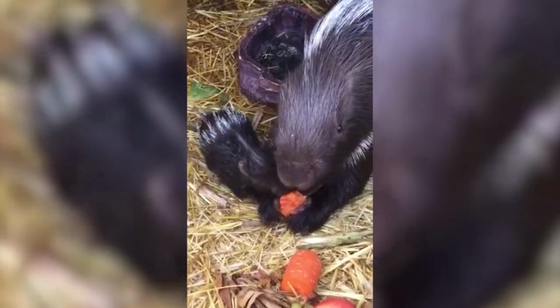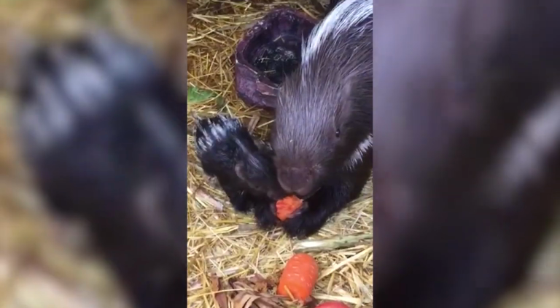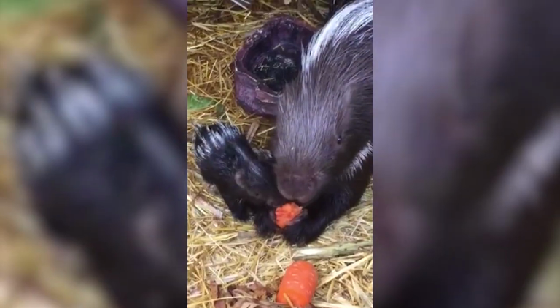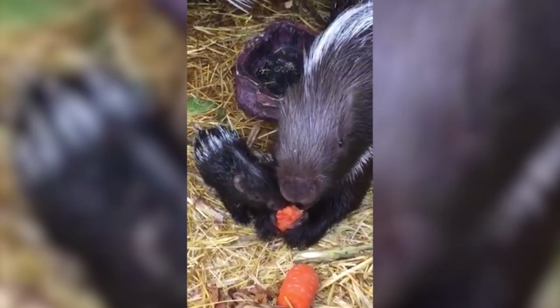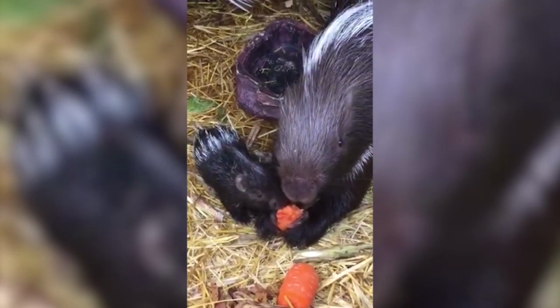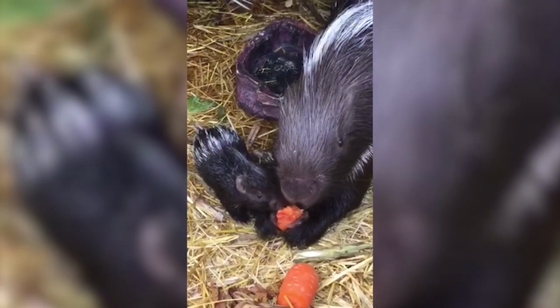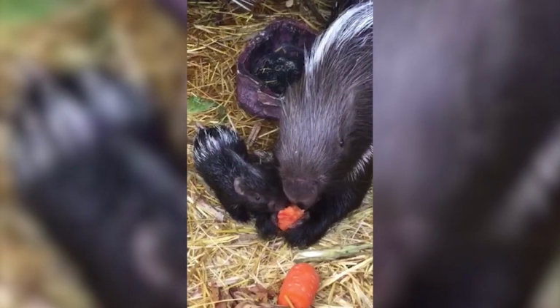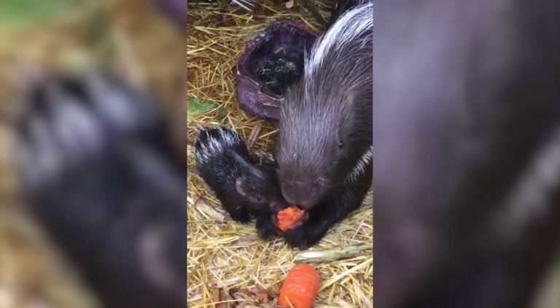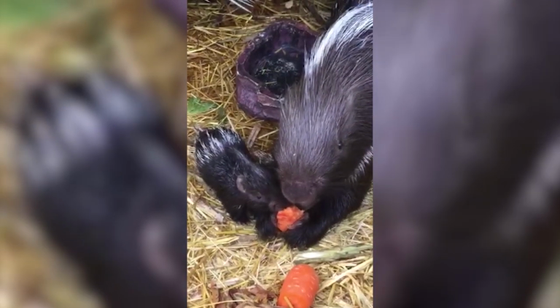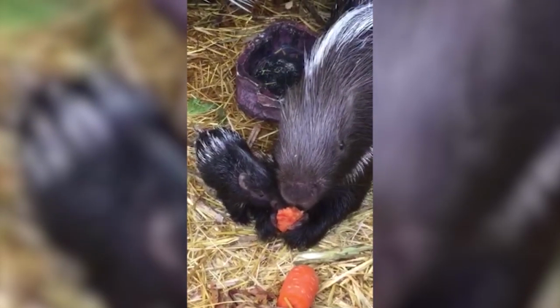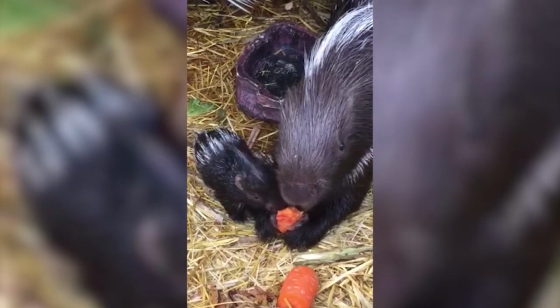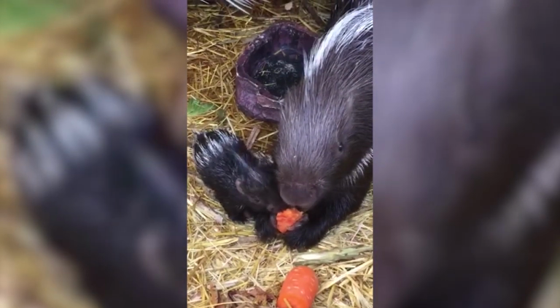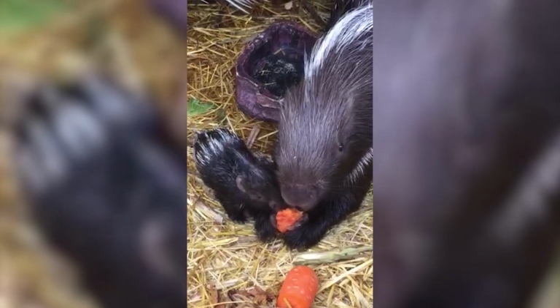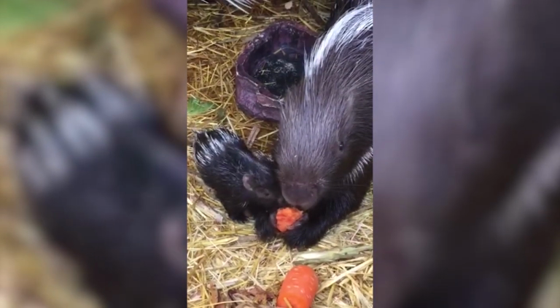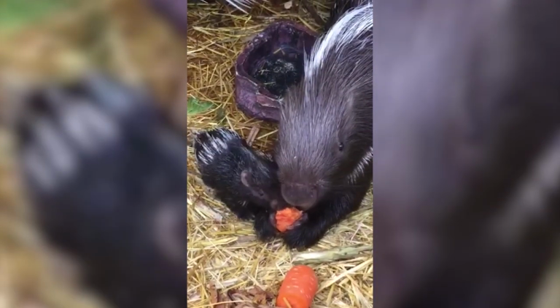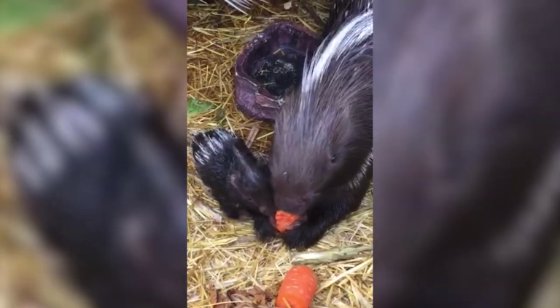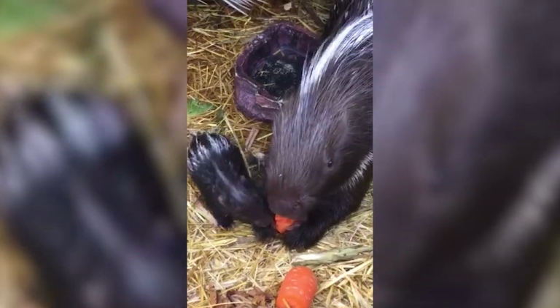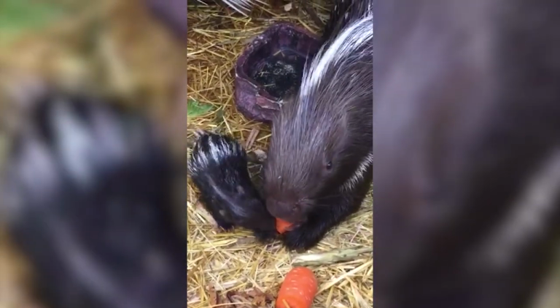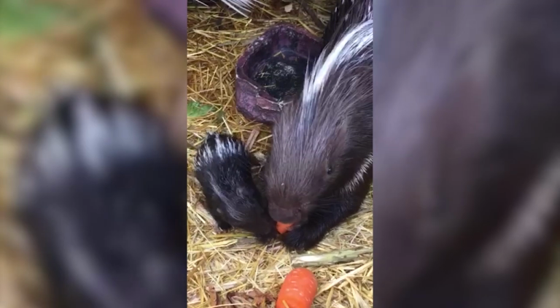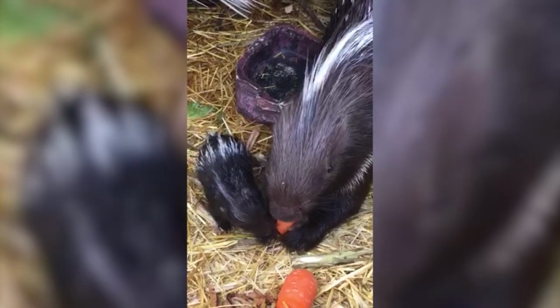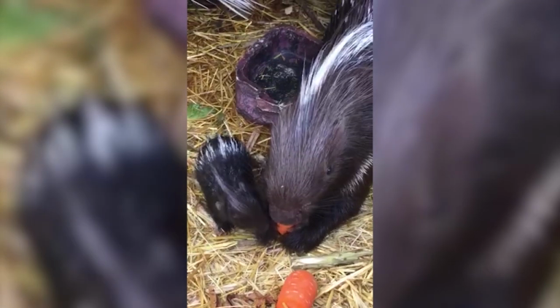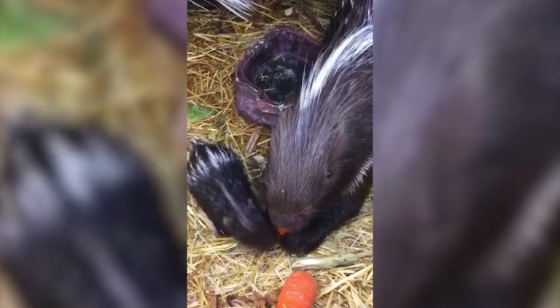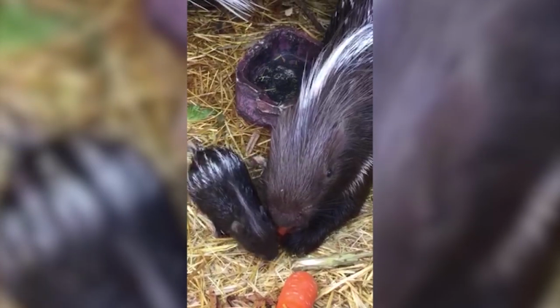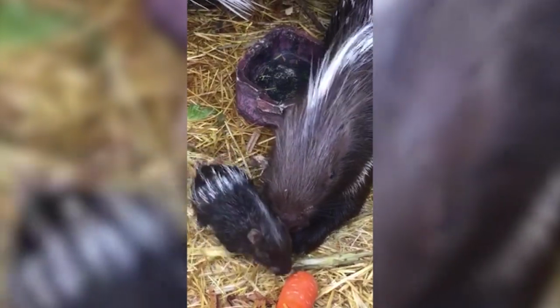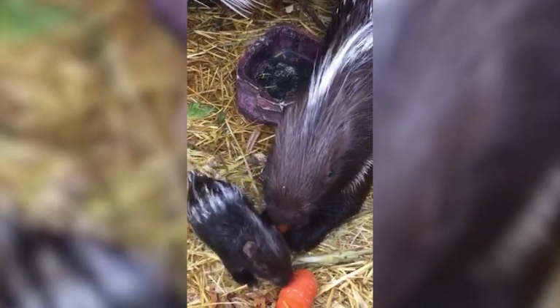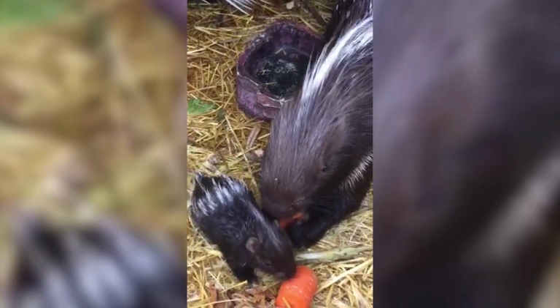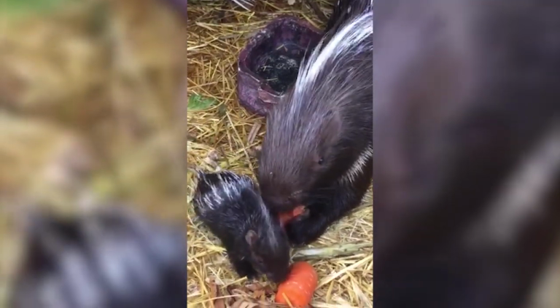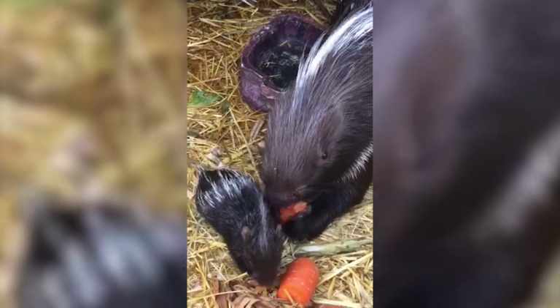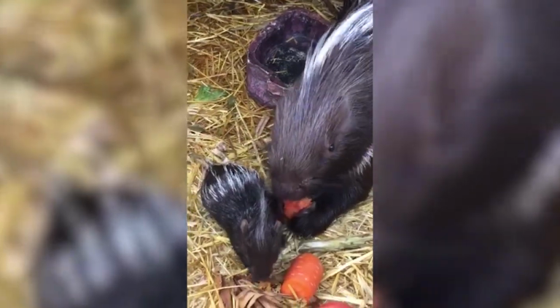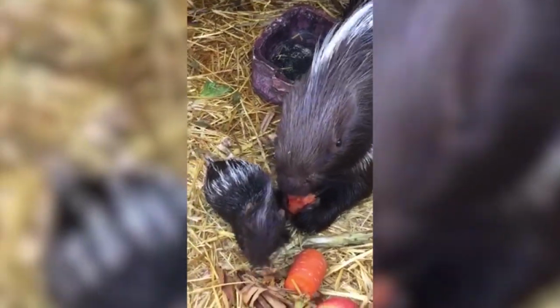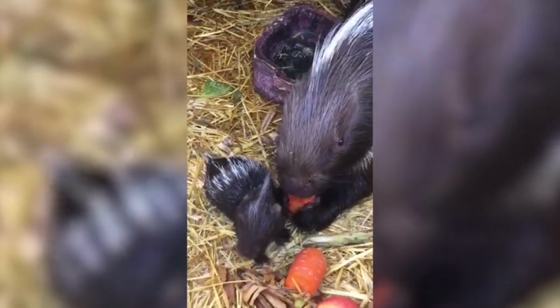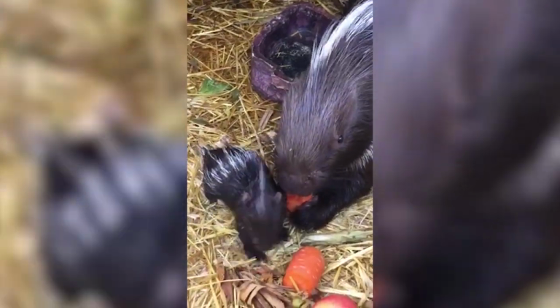Luckily for mom Noko, the porcupettes' distinctive quills are soft during birth and will not become sharp for several hours.